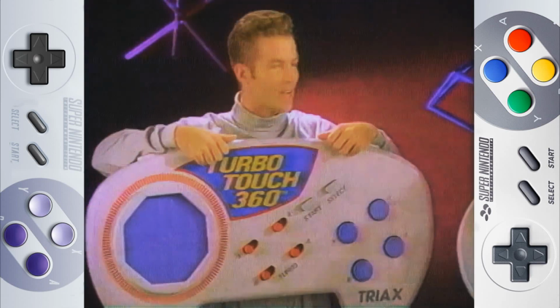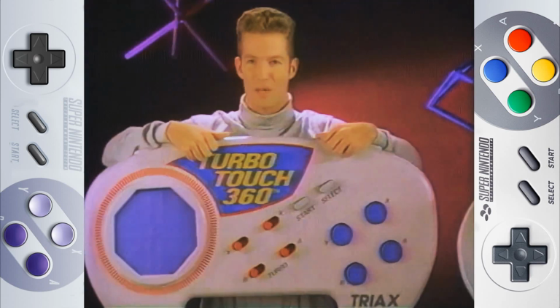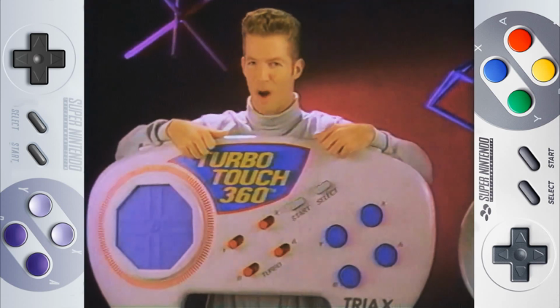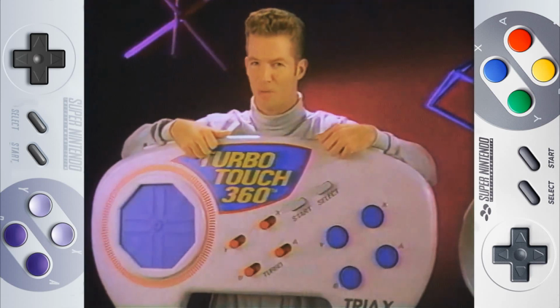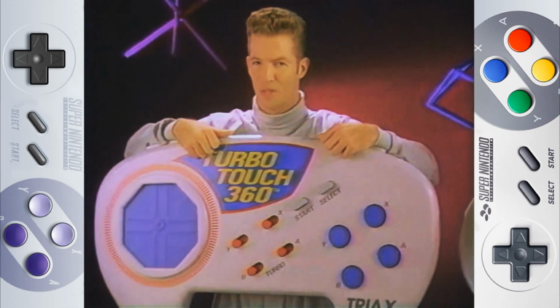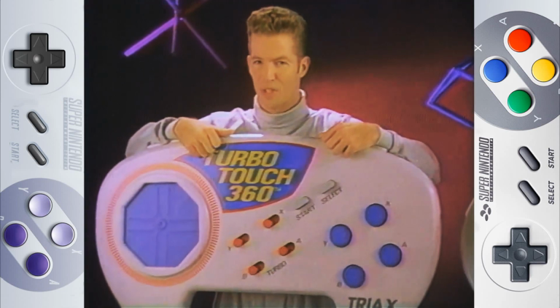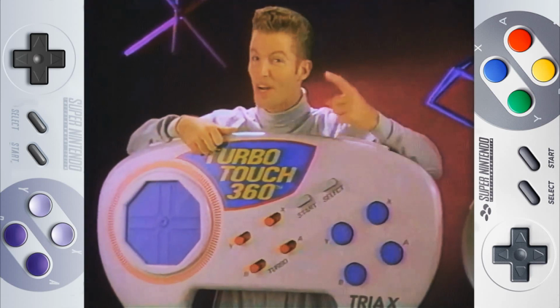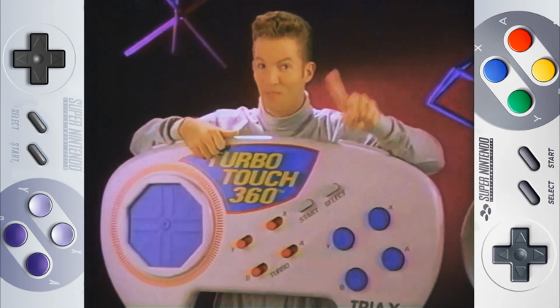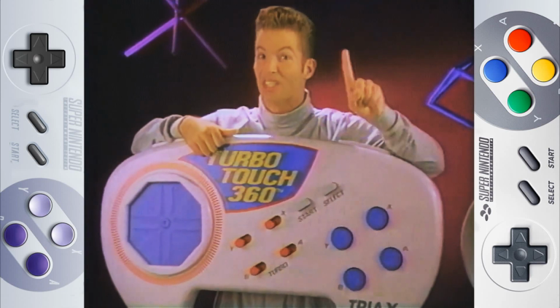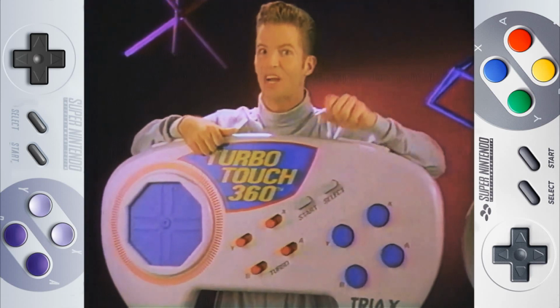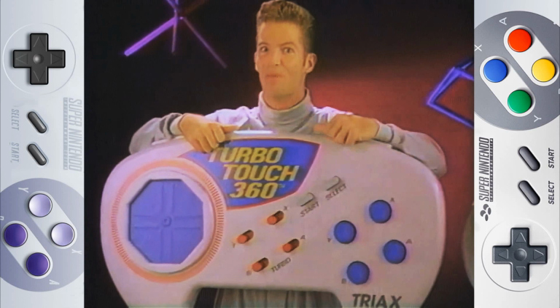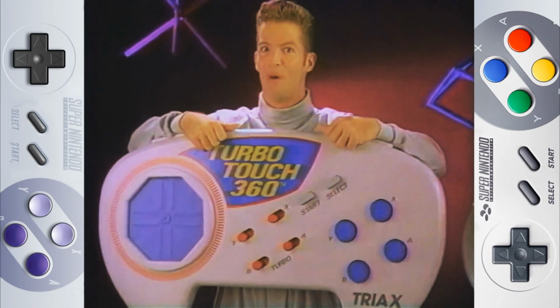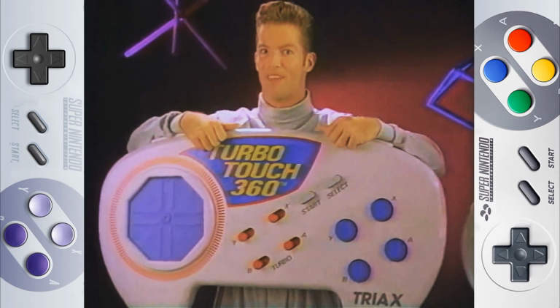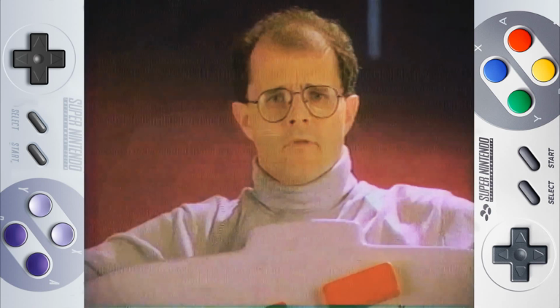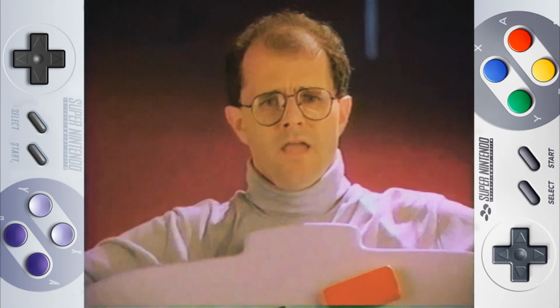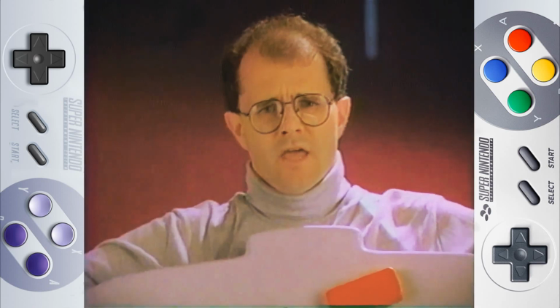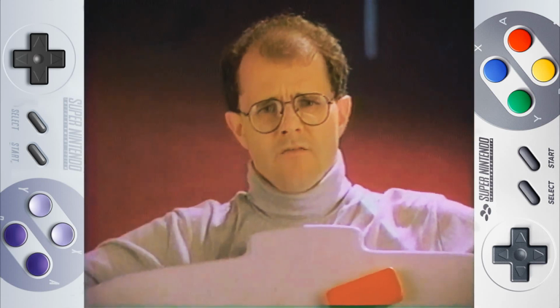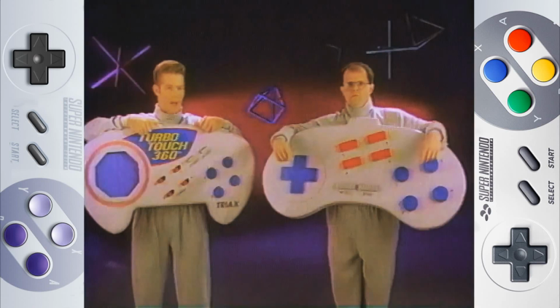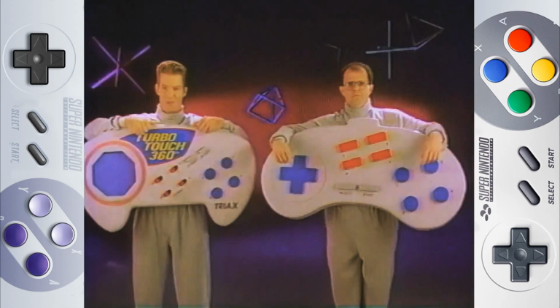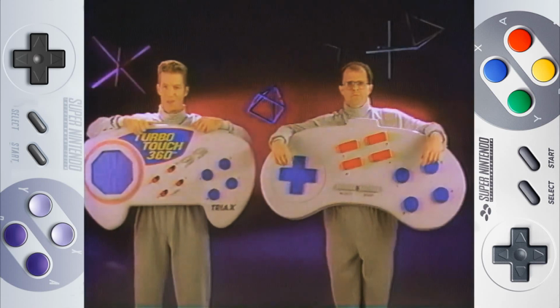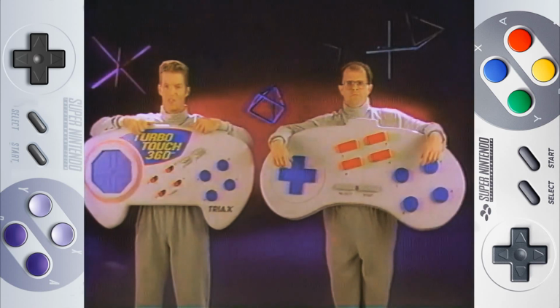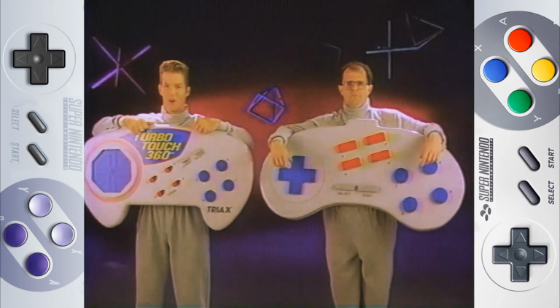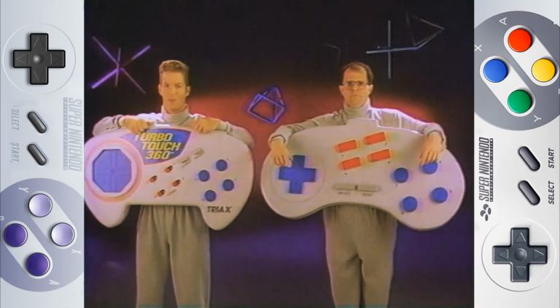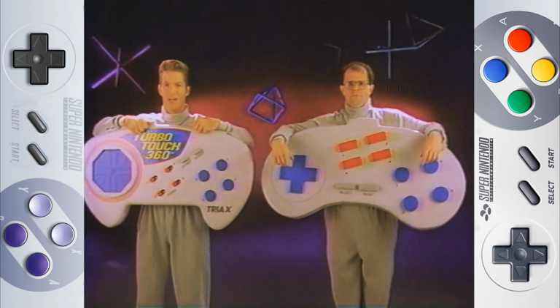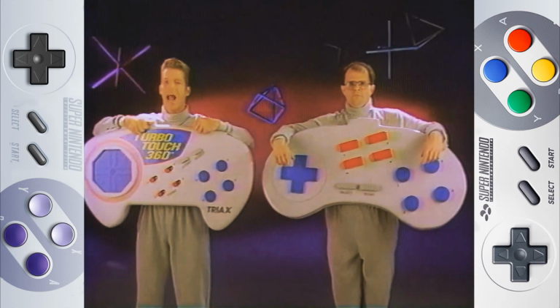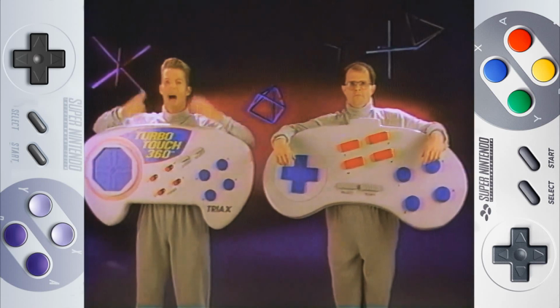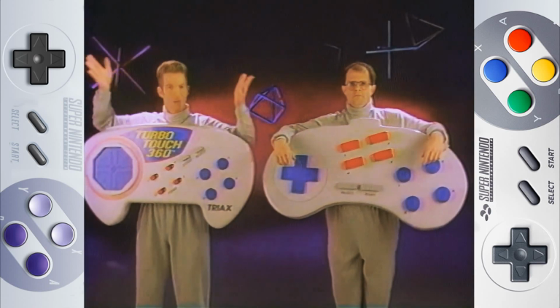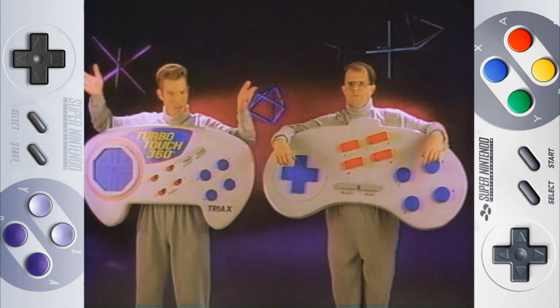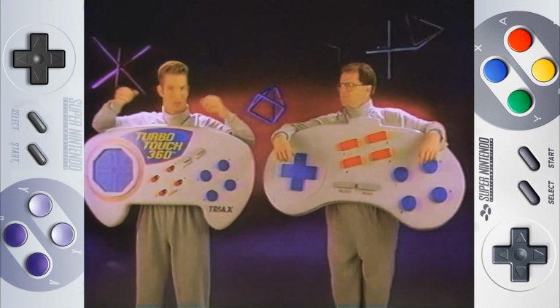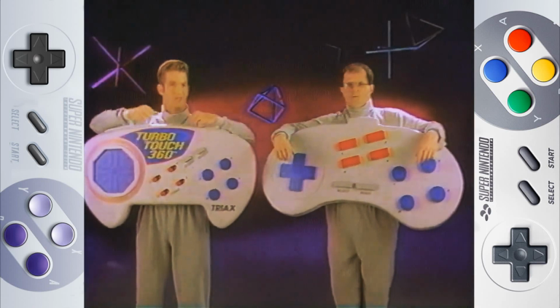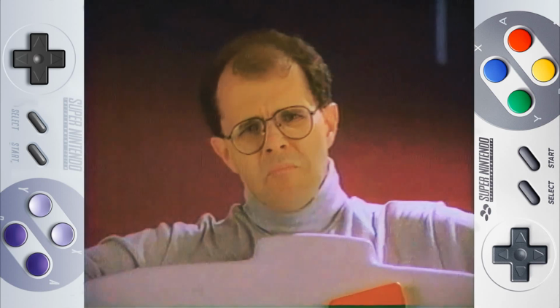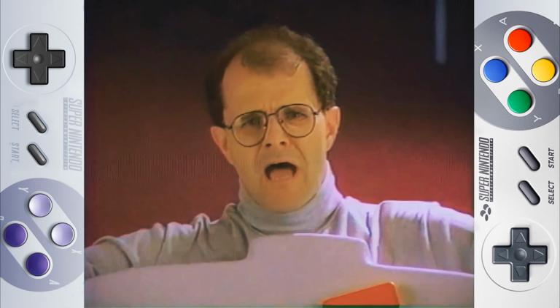I can move objects on the screen as fast as I can move my finger. I can't. I'm guaranteed for longer play and higher levels. I'm not.